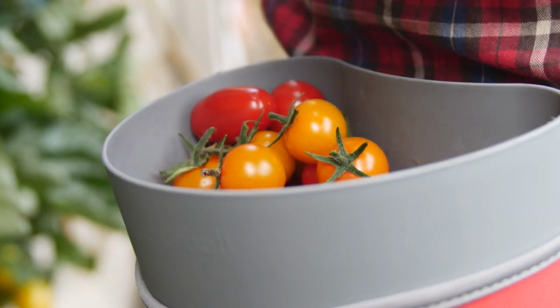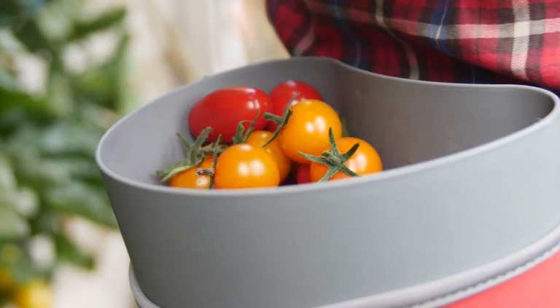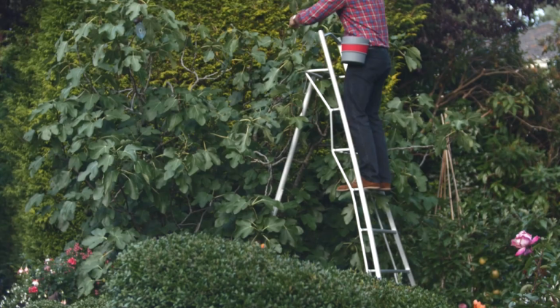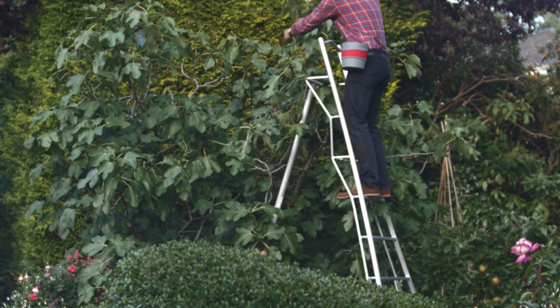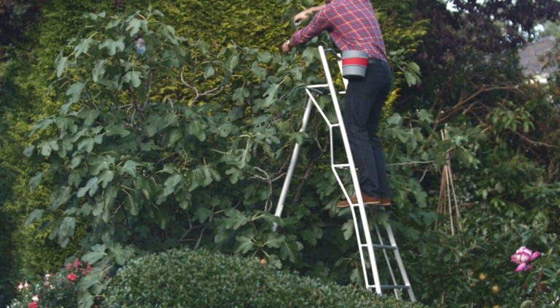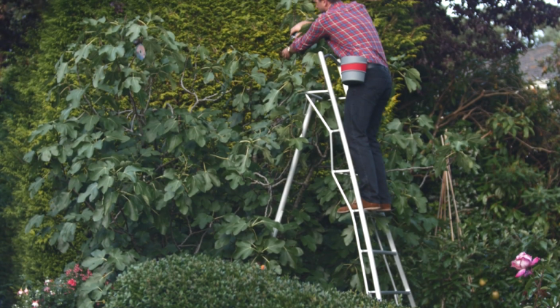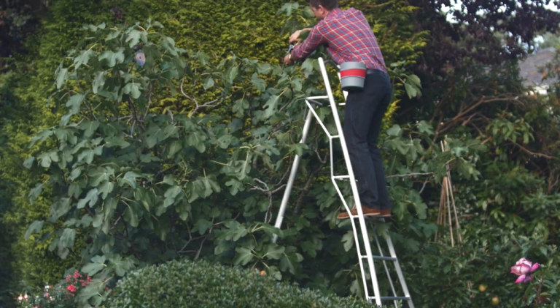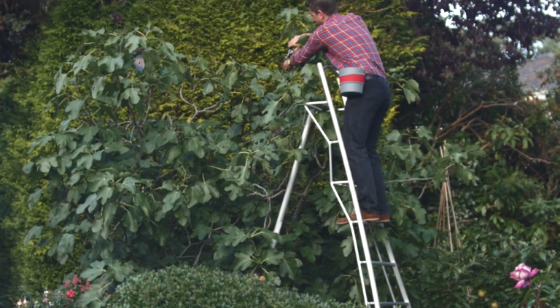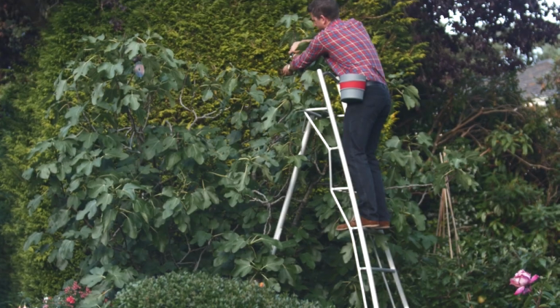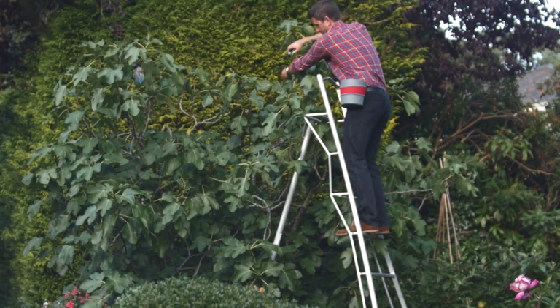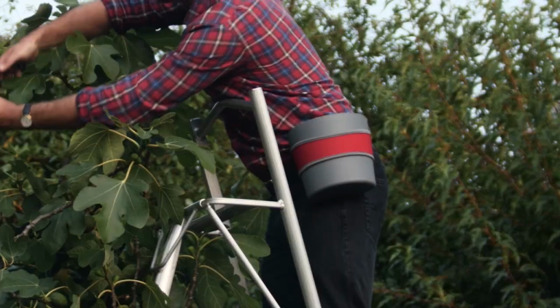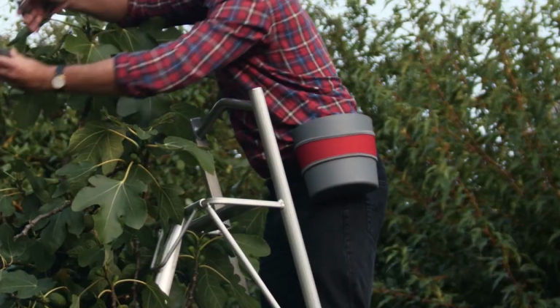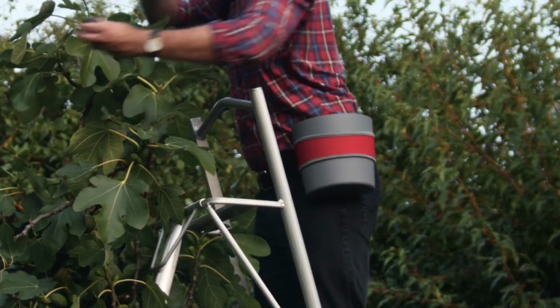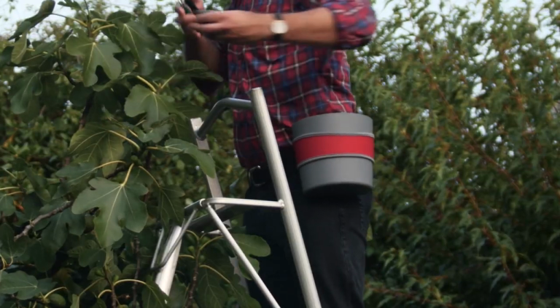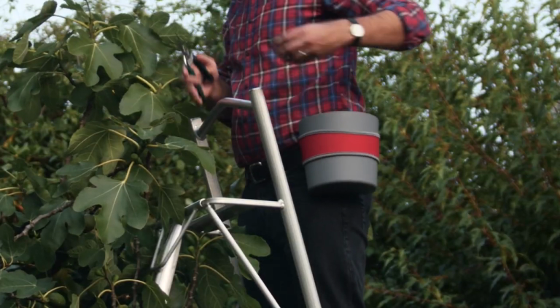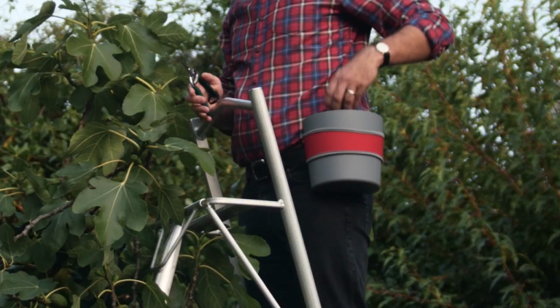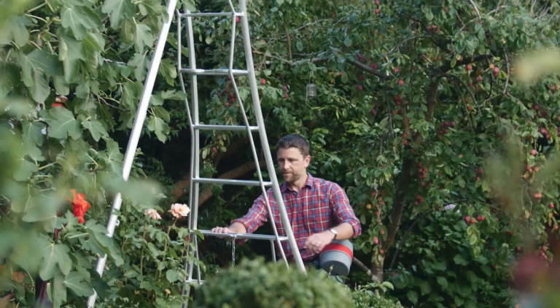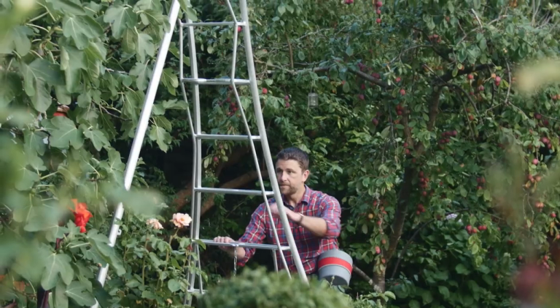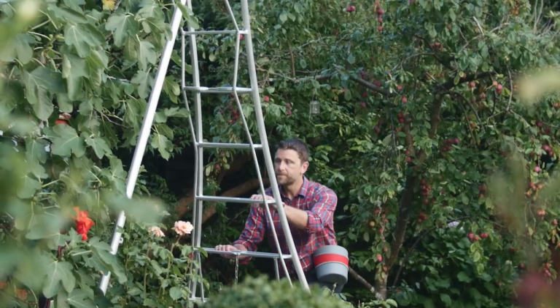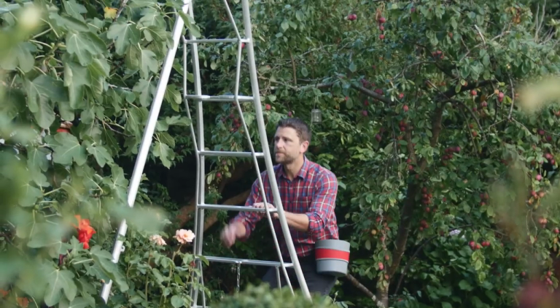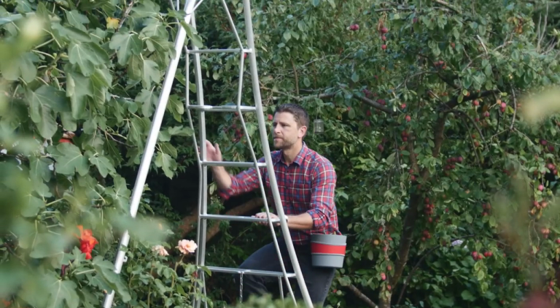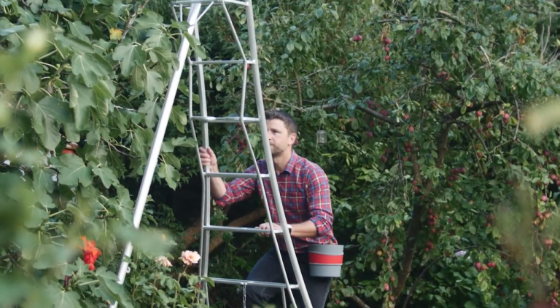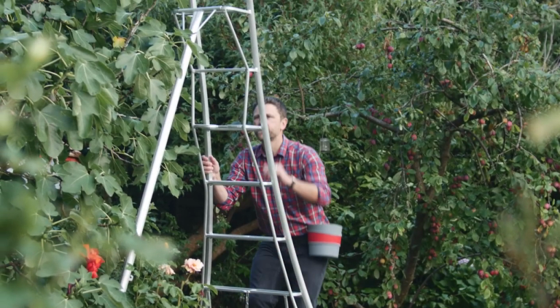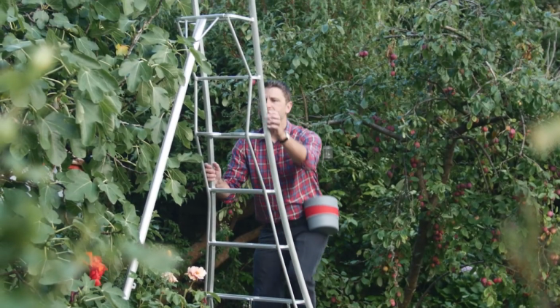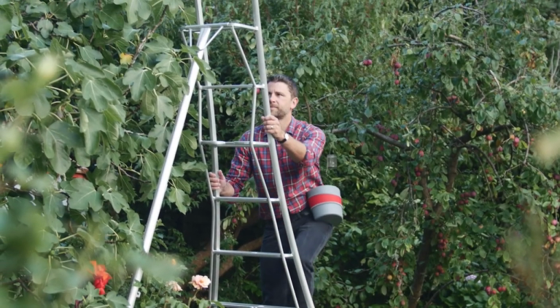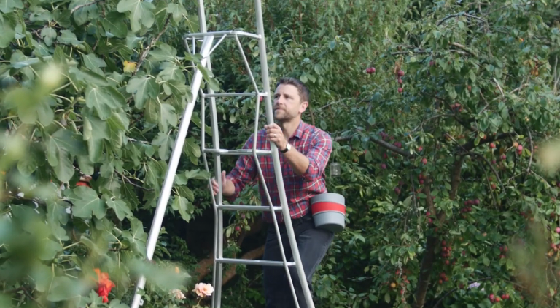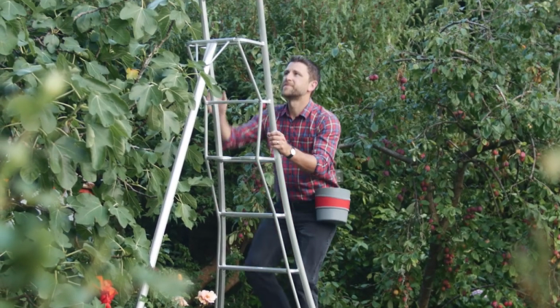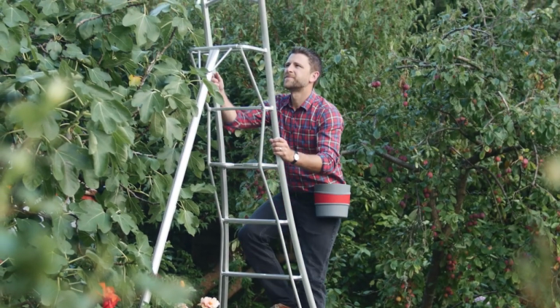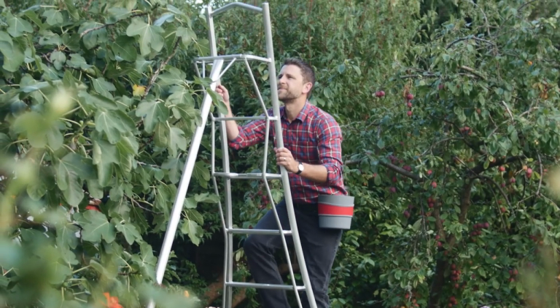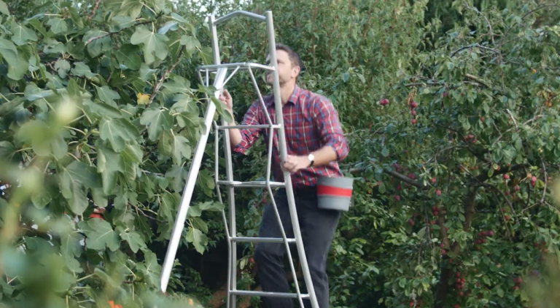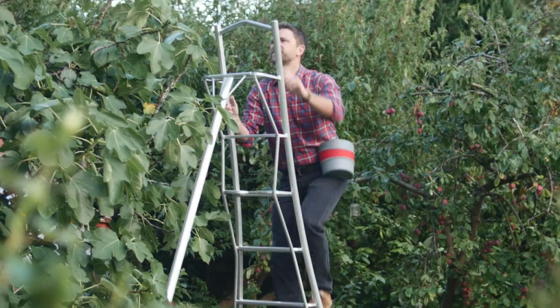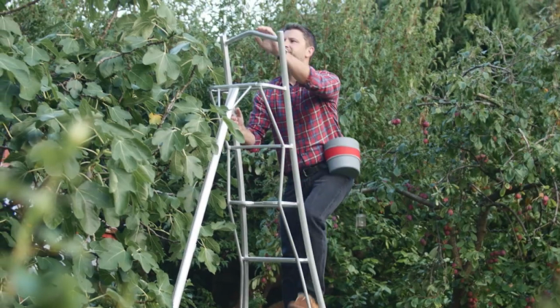Hip Trug improves your safety when working at heights. It leaves both hands free to hold on to the ladder when climbing up and down.